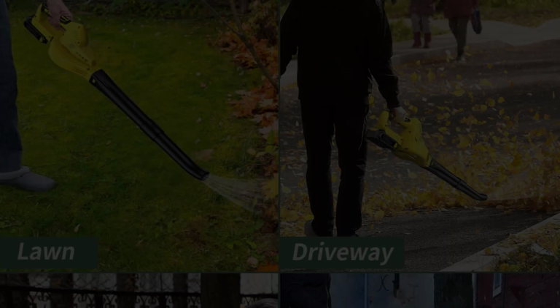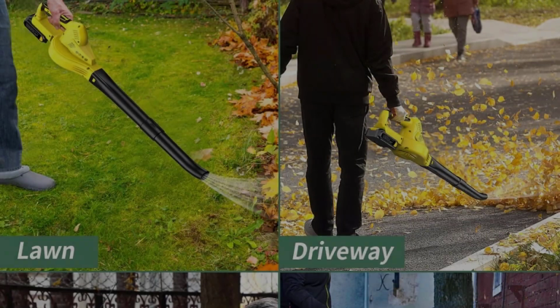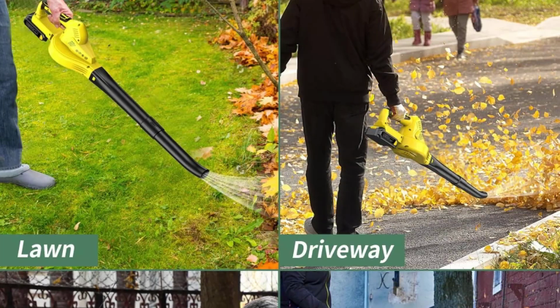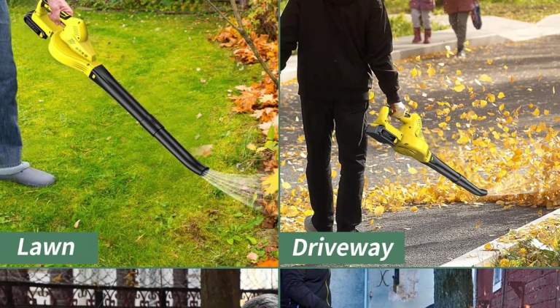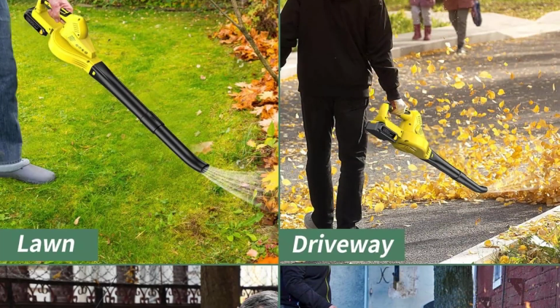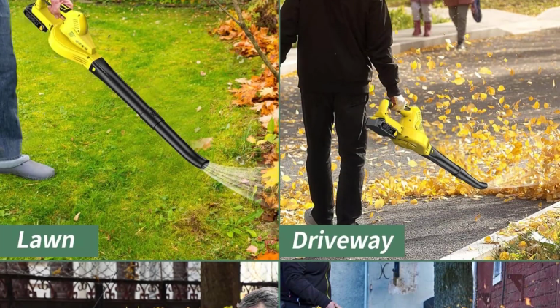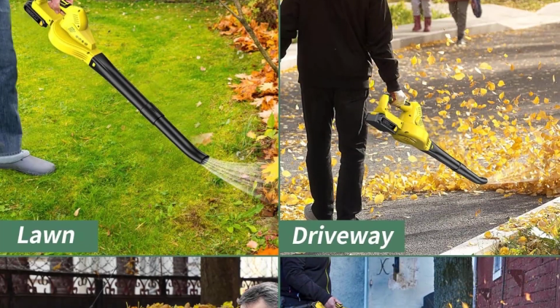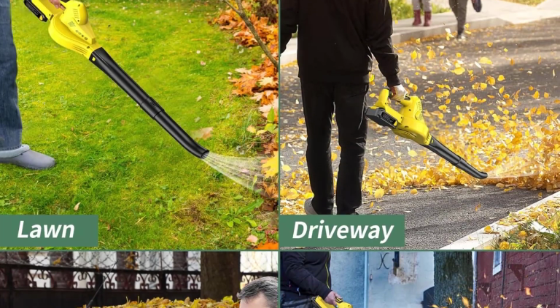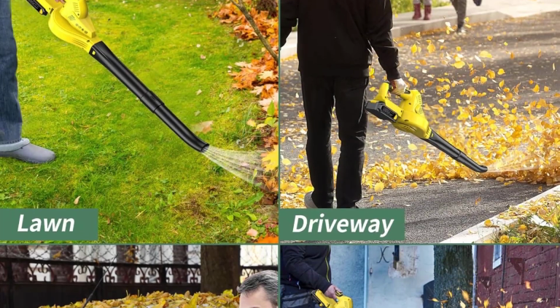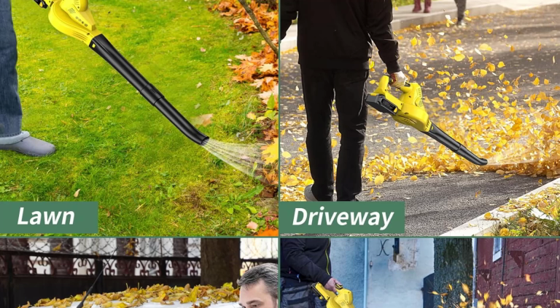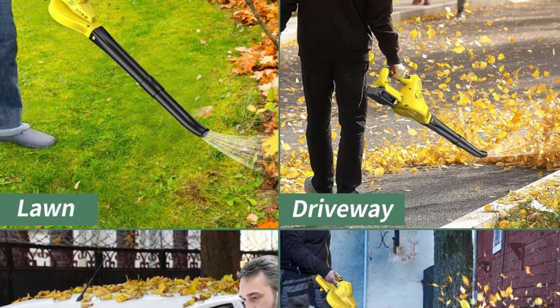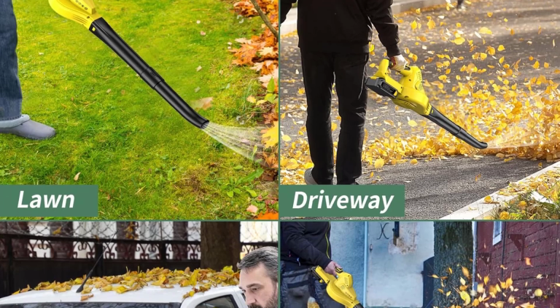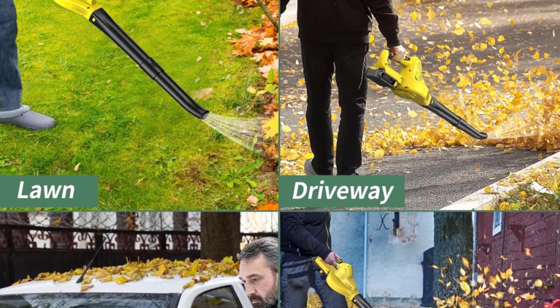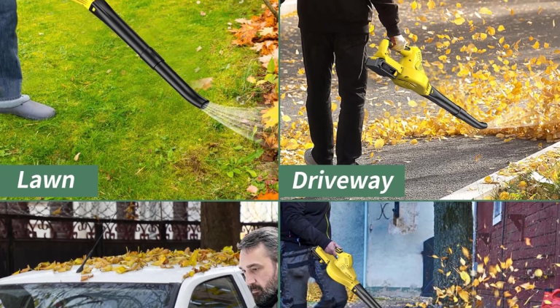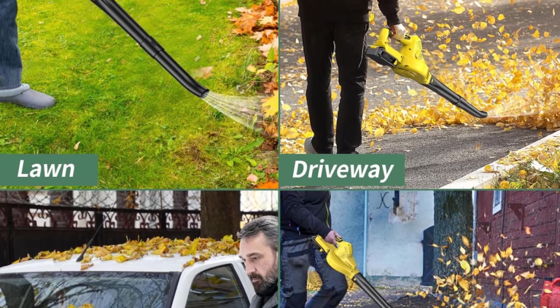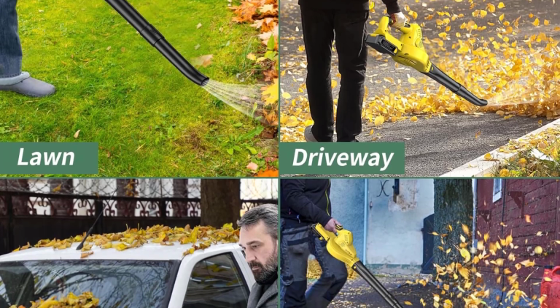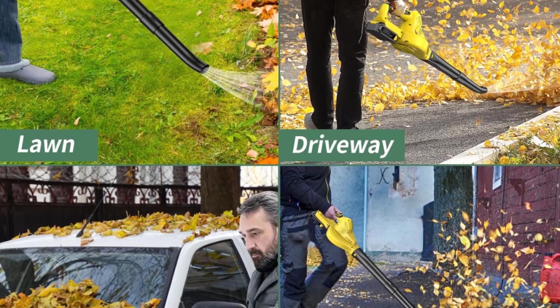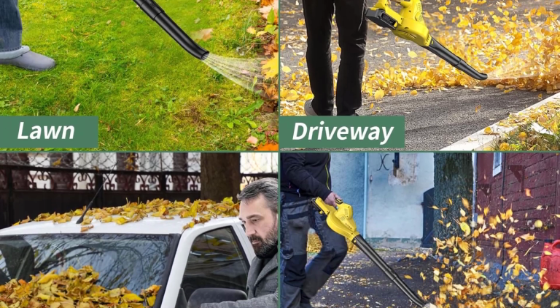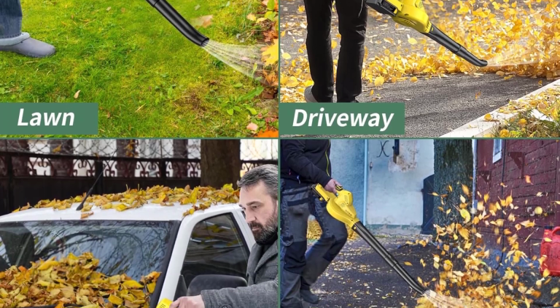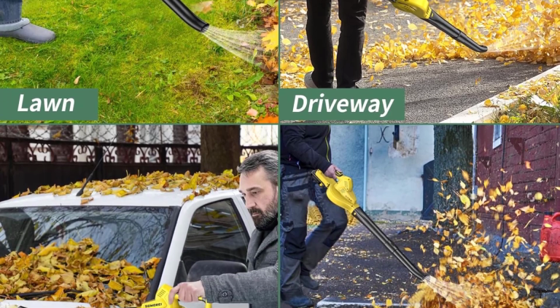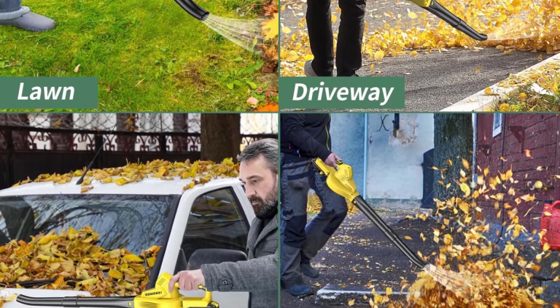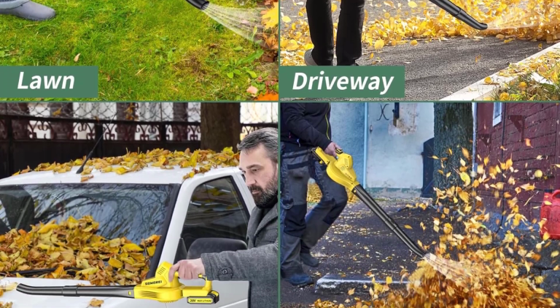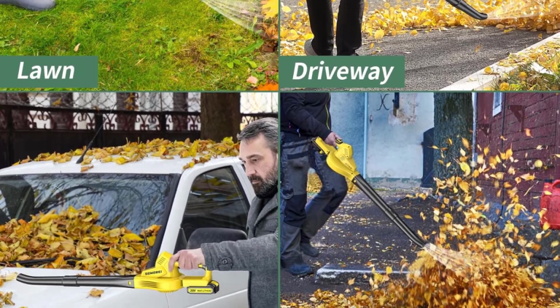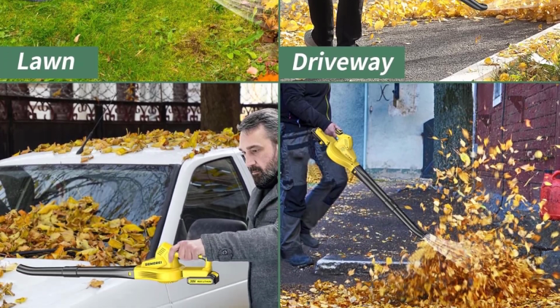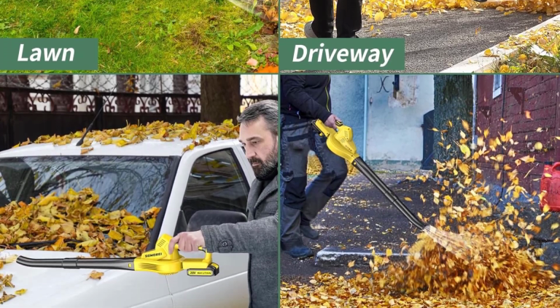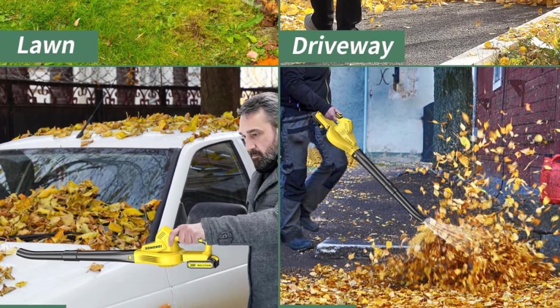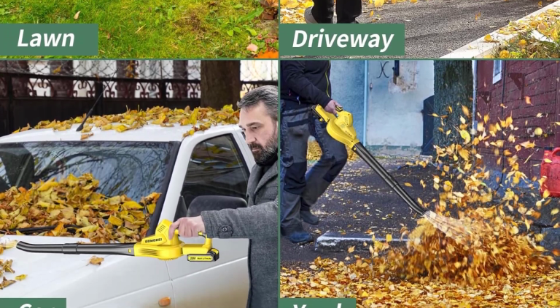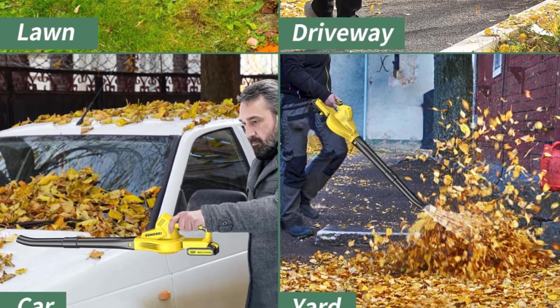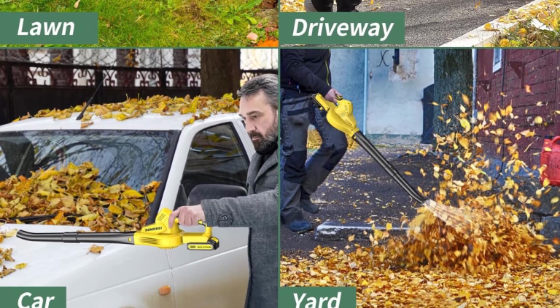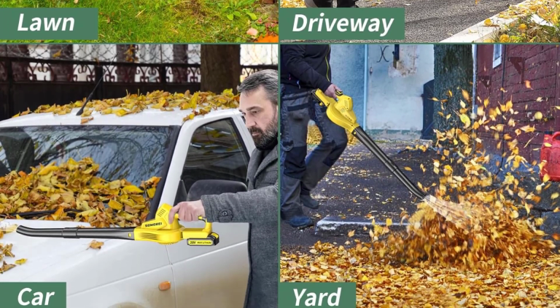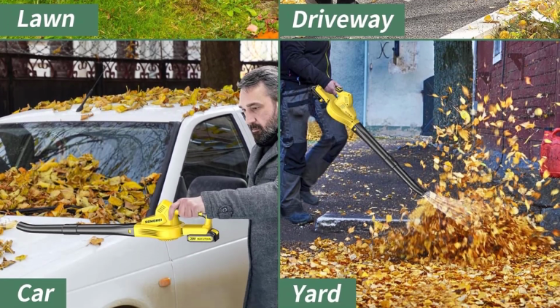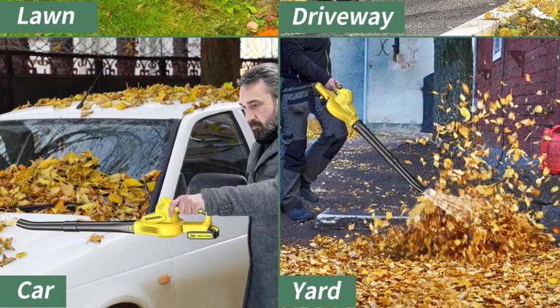Lightweight, full-size. Anti-slip handle. Quick charging. Easy to transport.